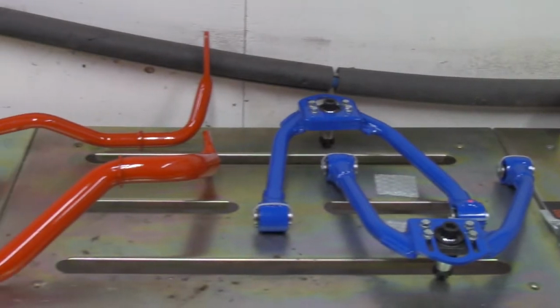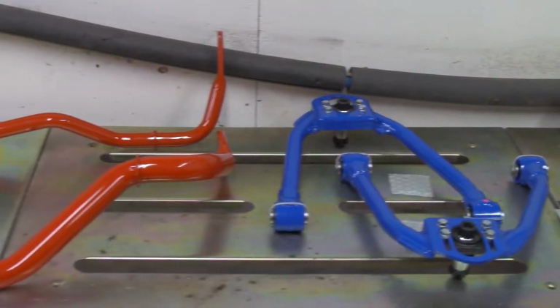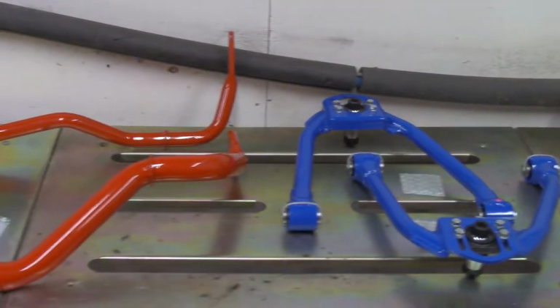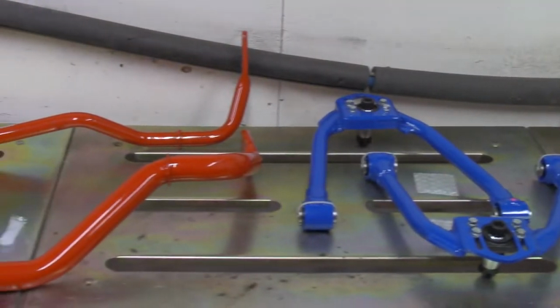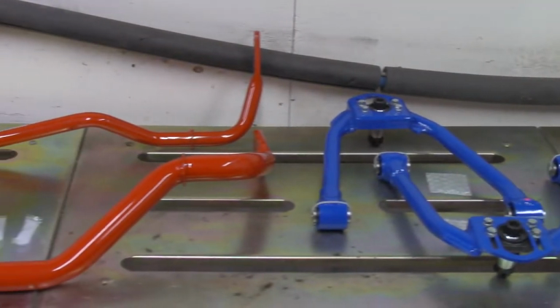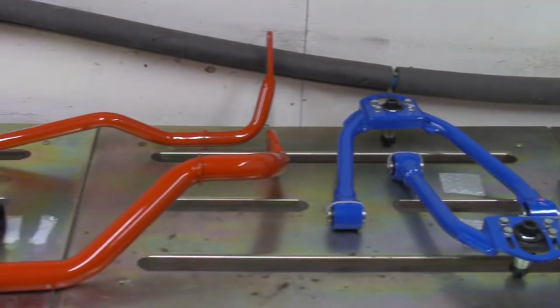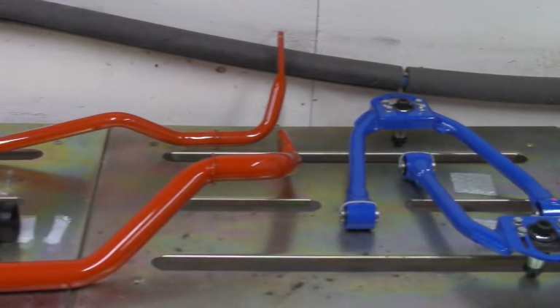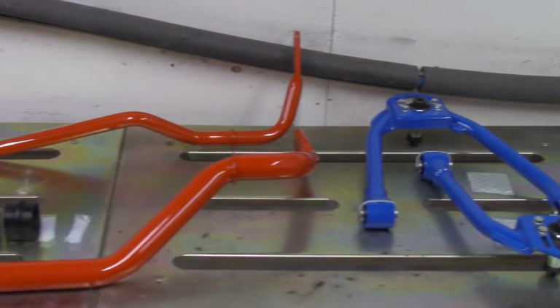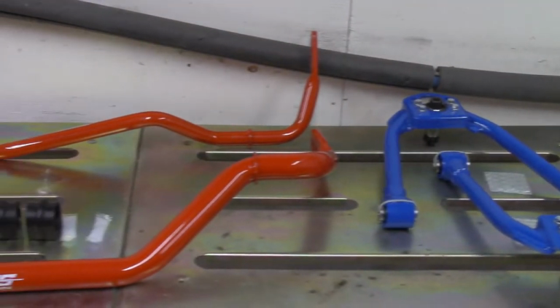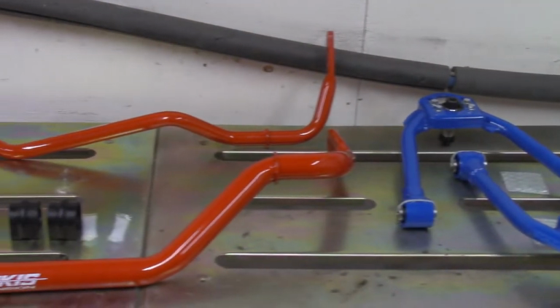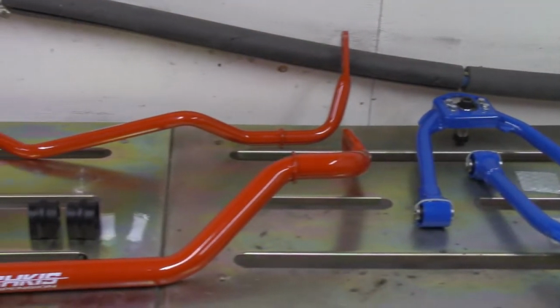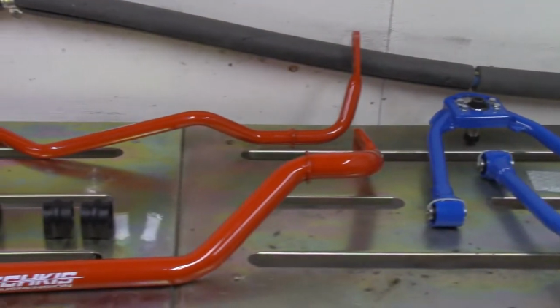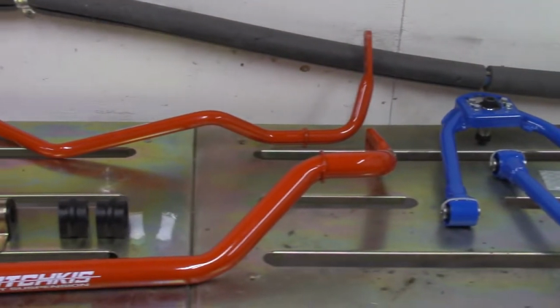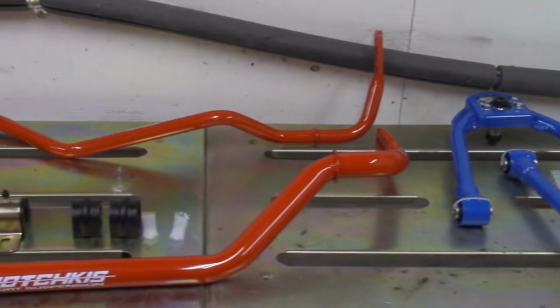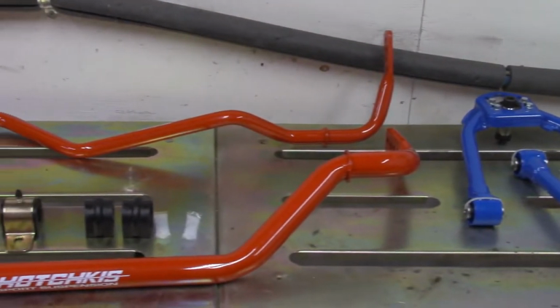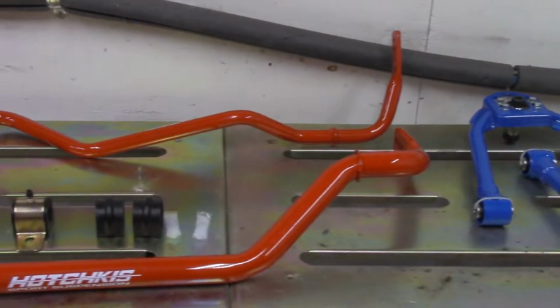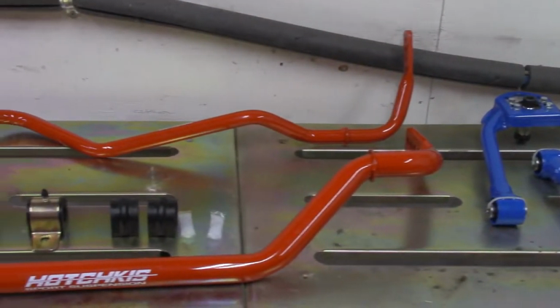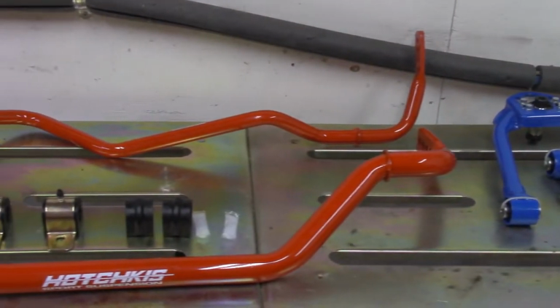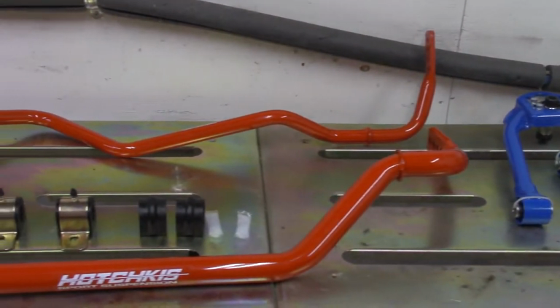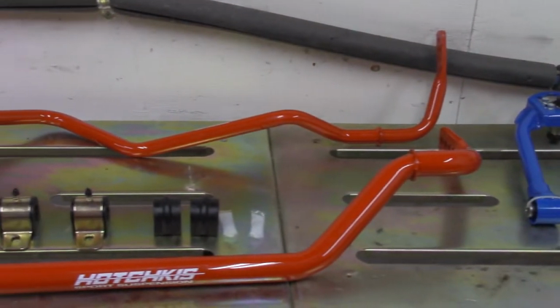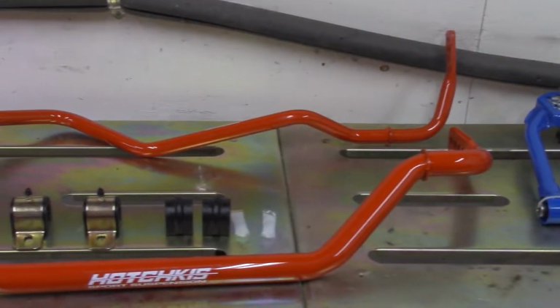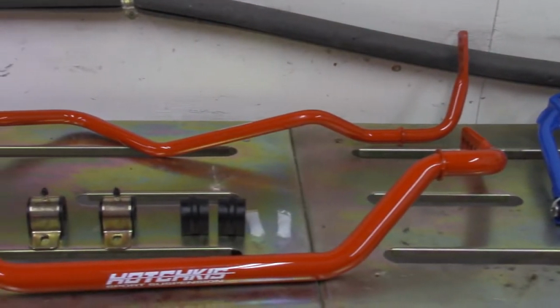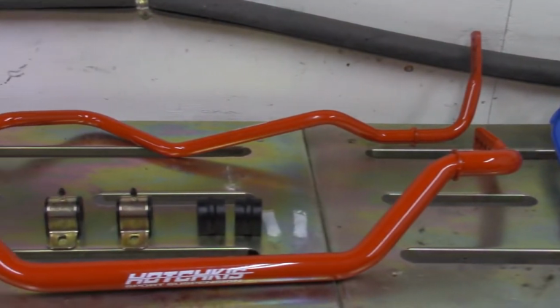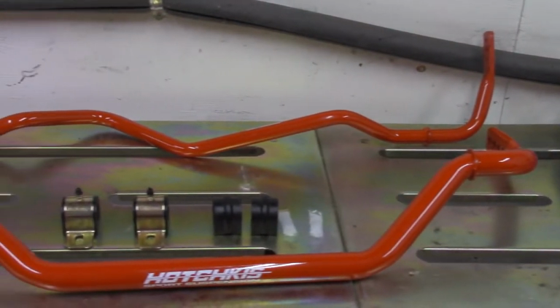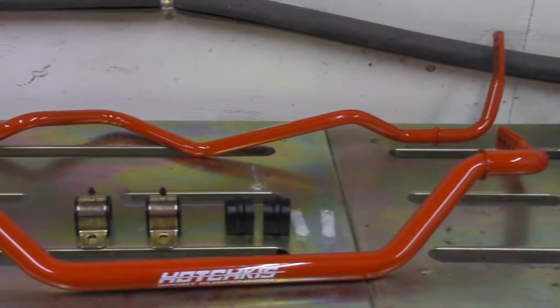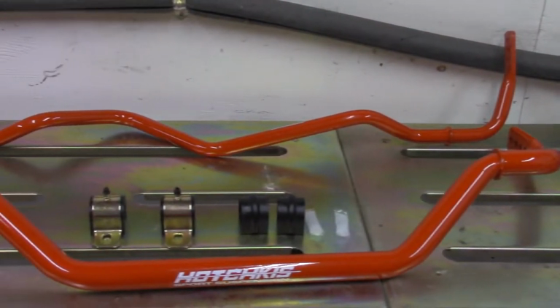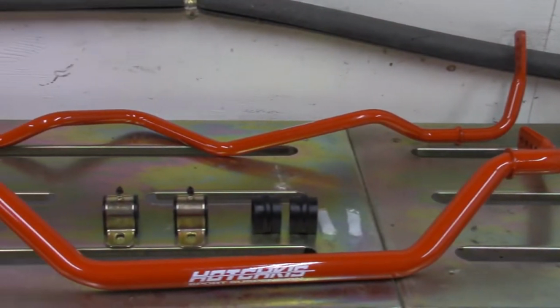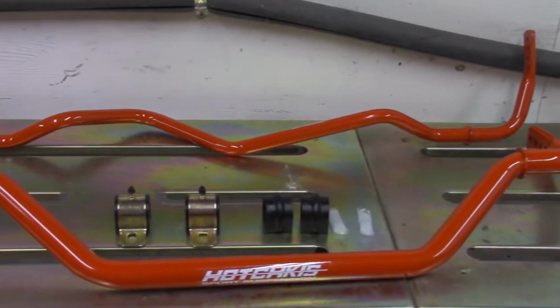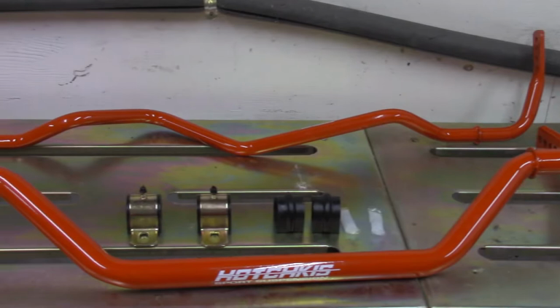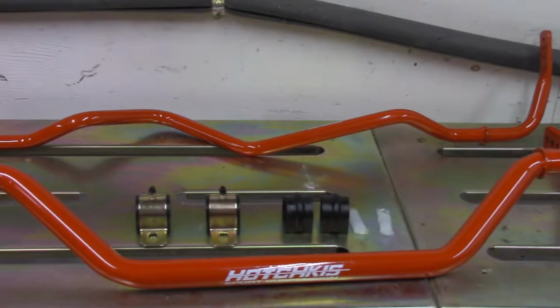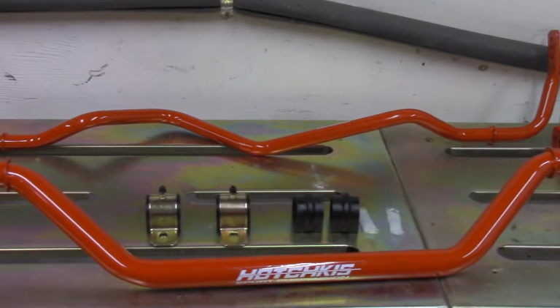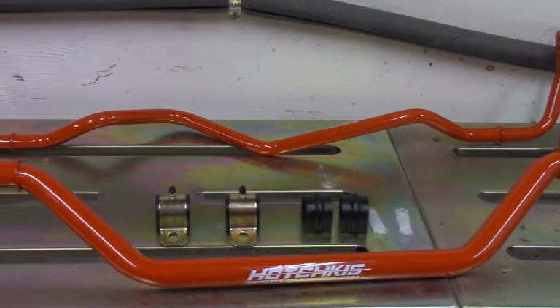On this episode of Function Beast, I install upper control arms and sway bars on the 350Z.